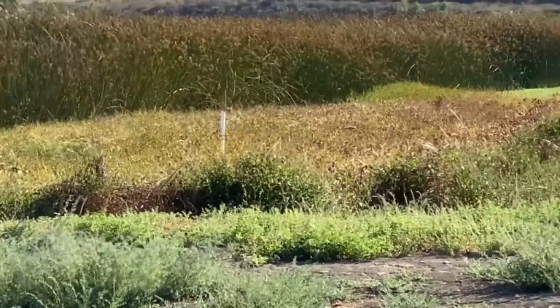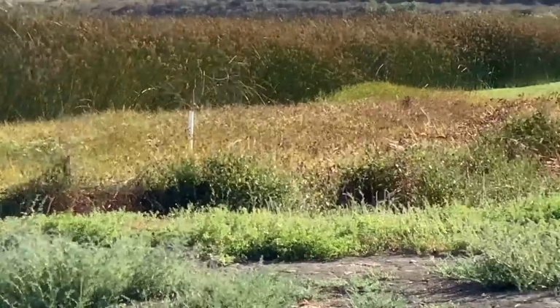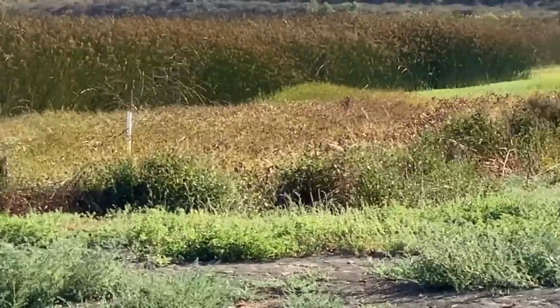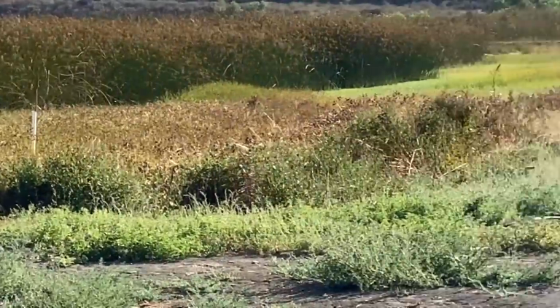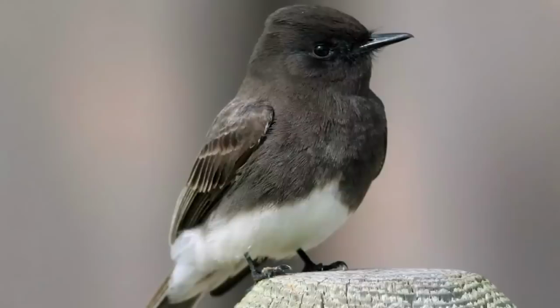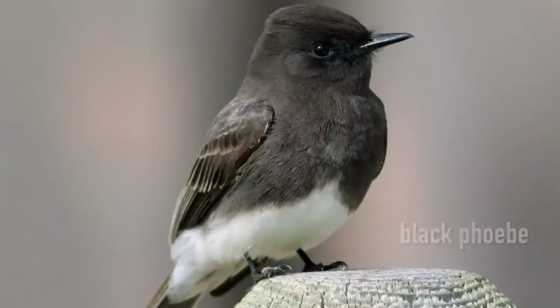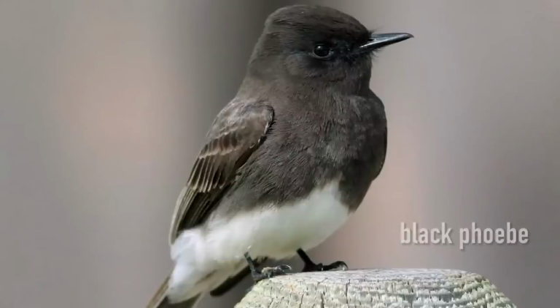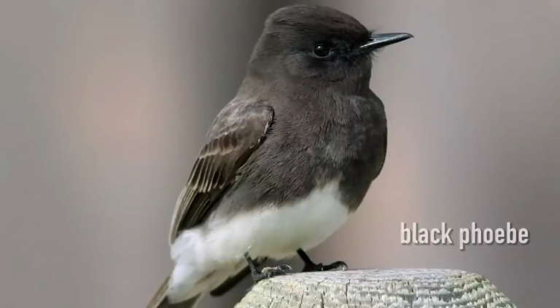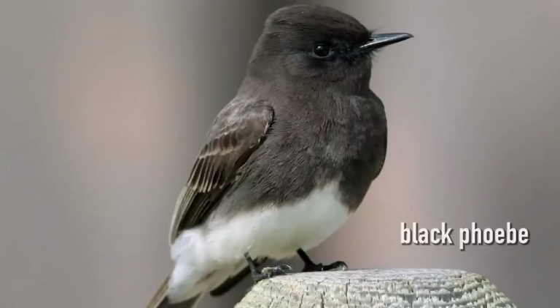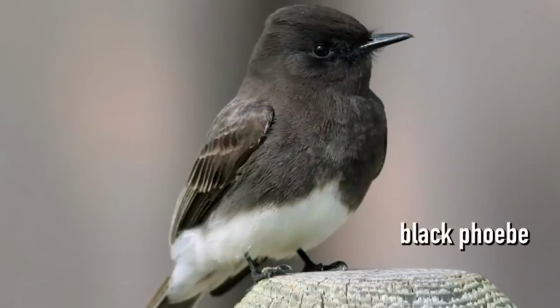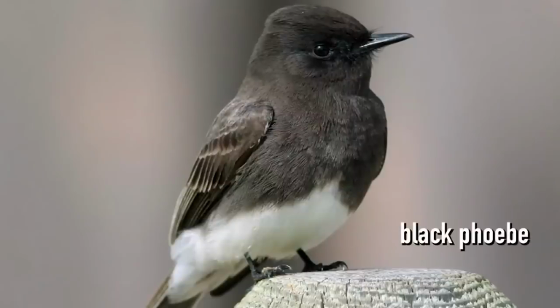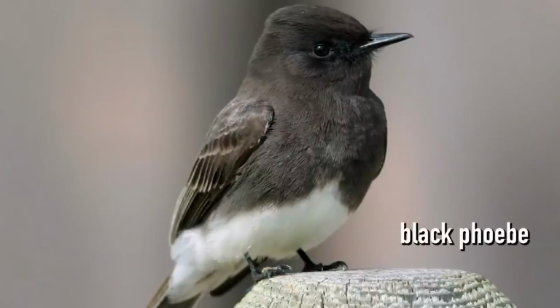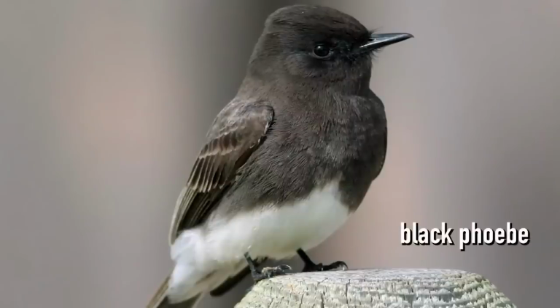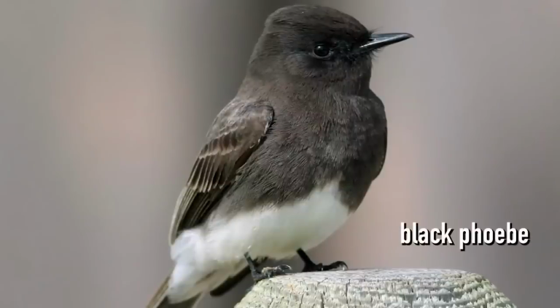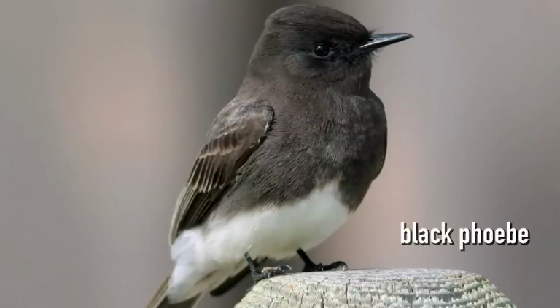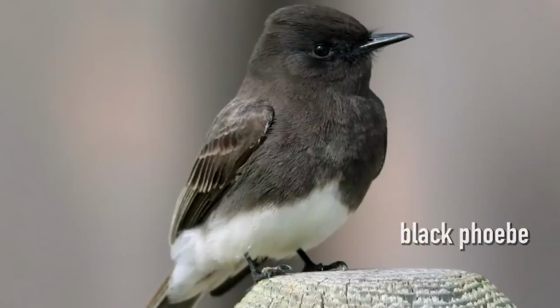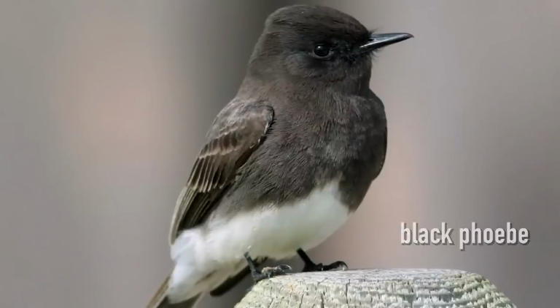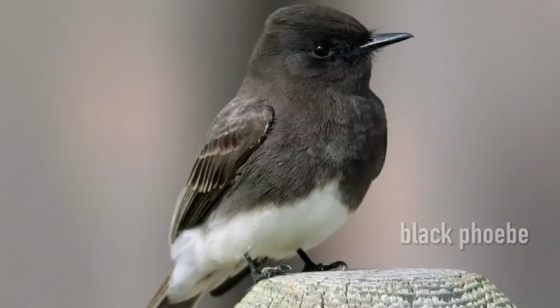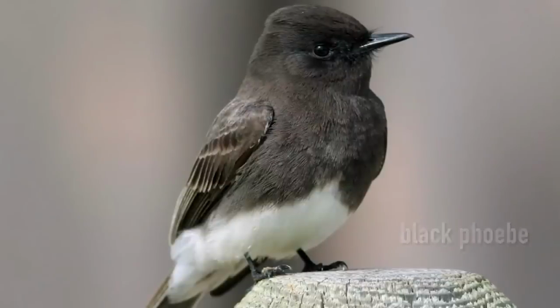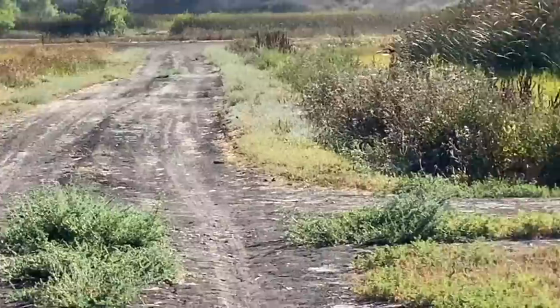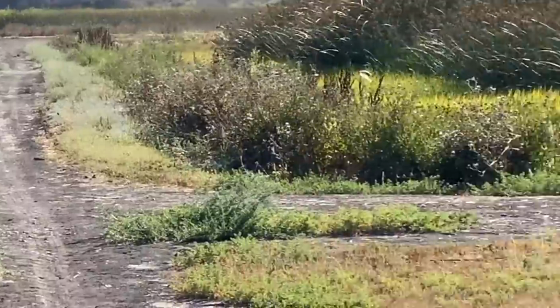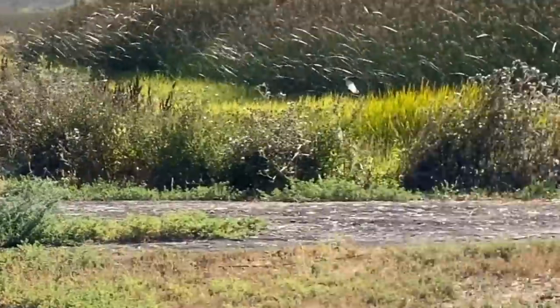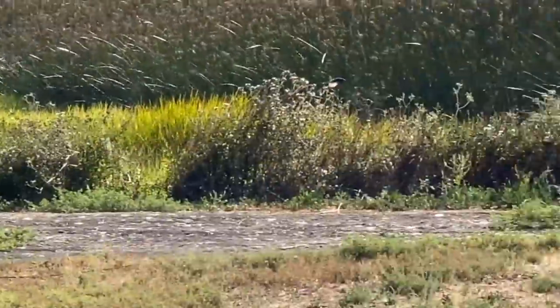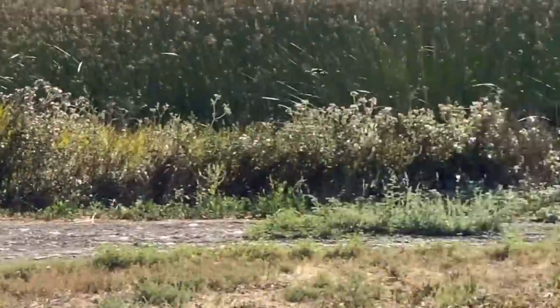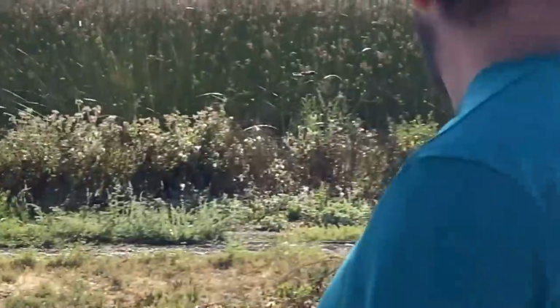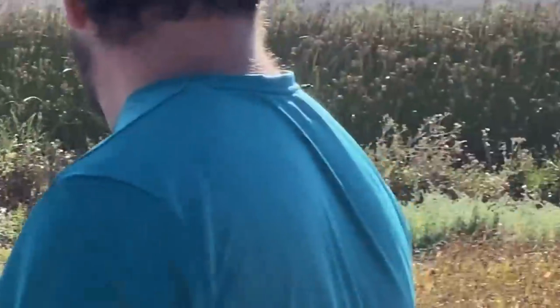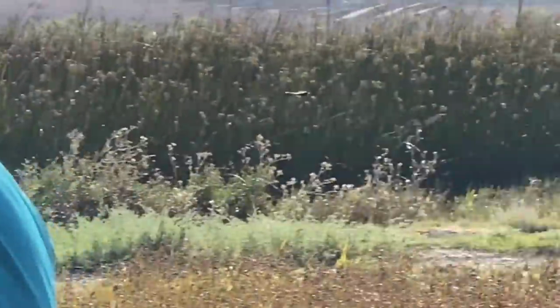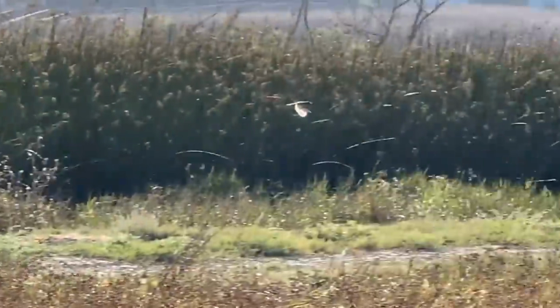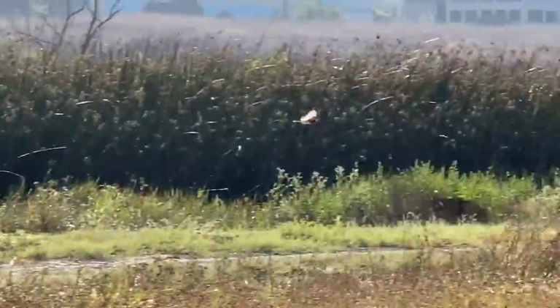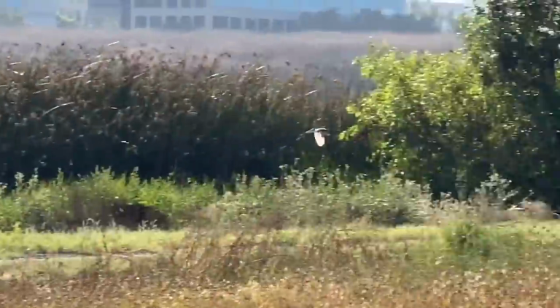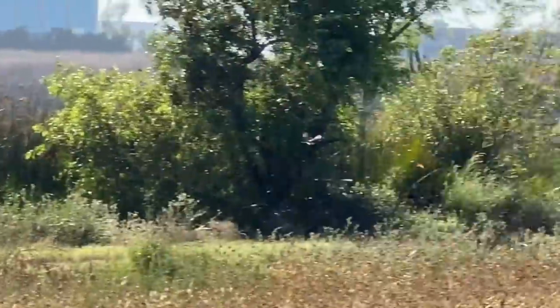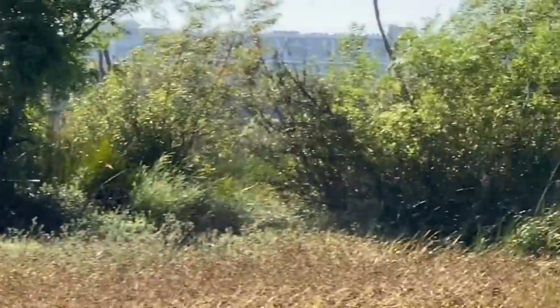That's a black phoebe. There it goes. Black phoebes are flycatchers.